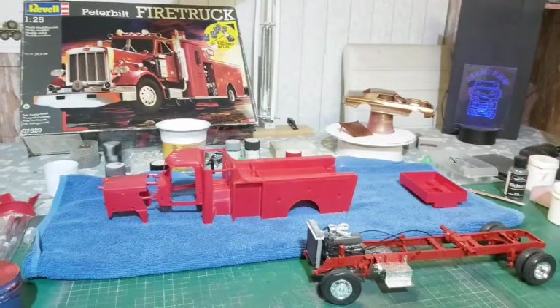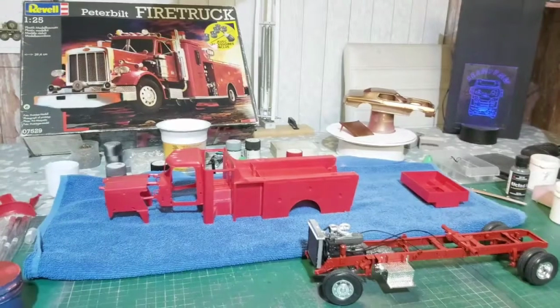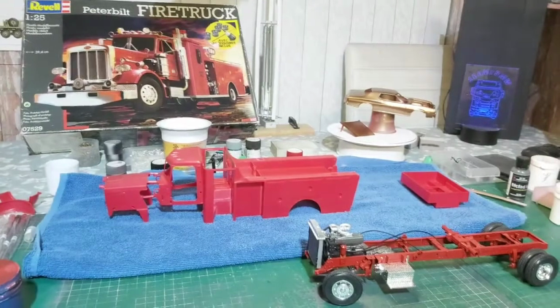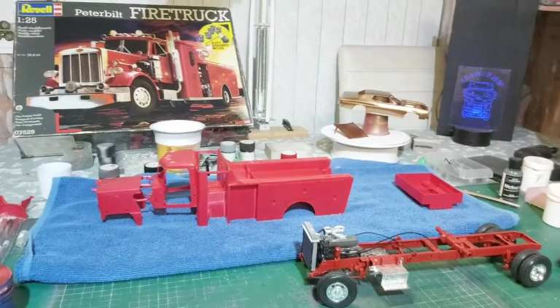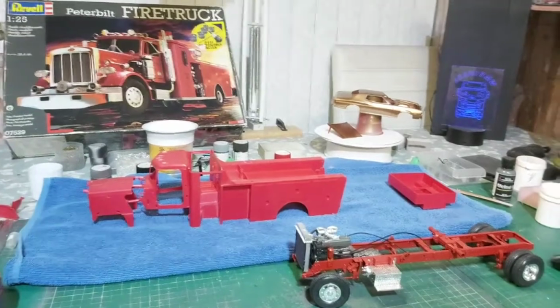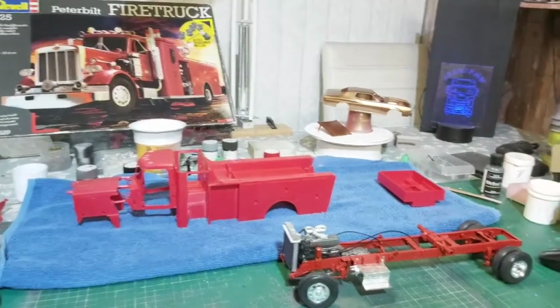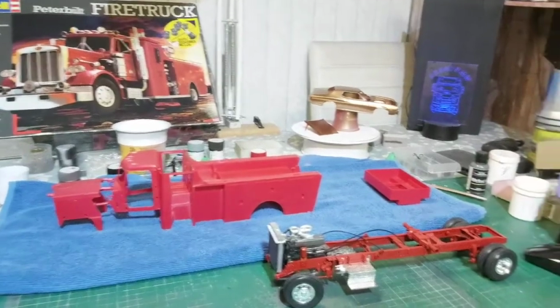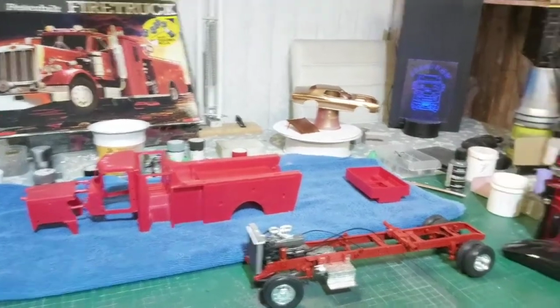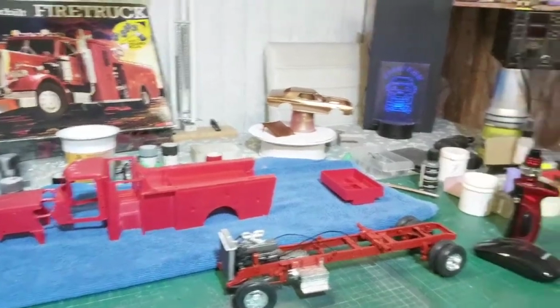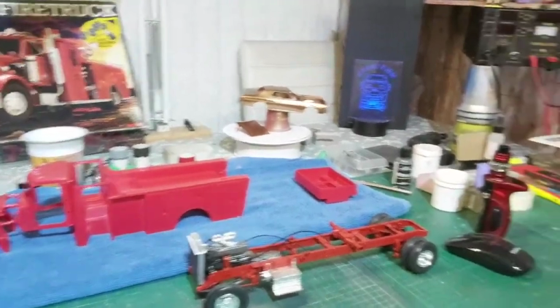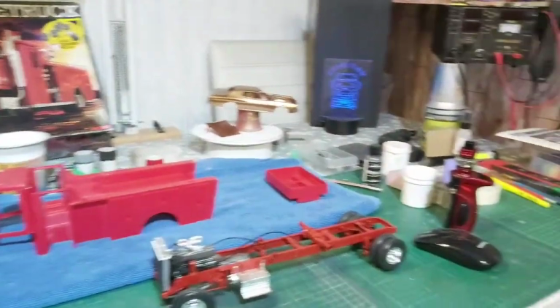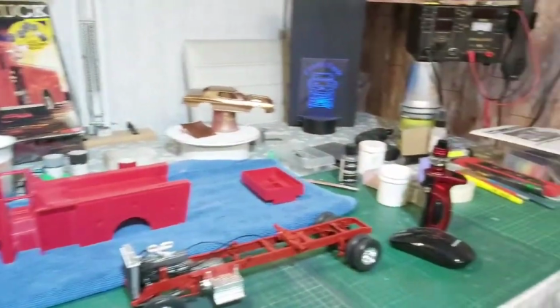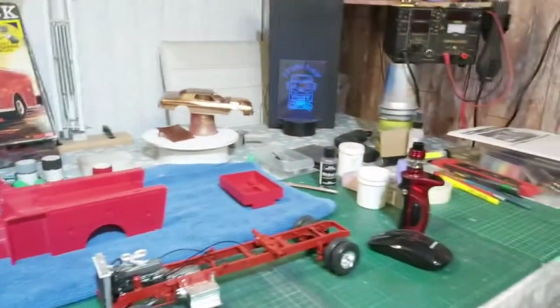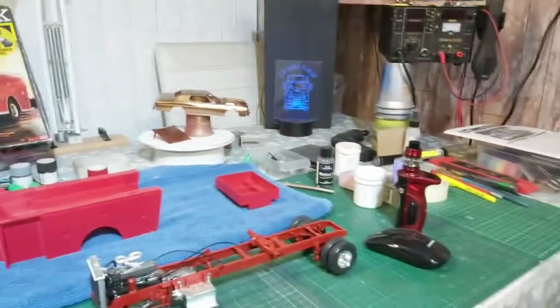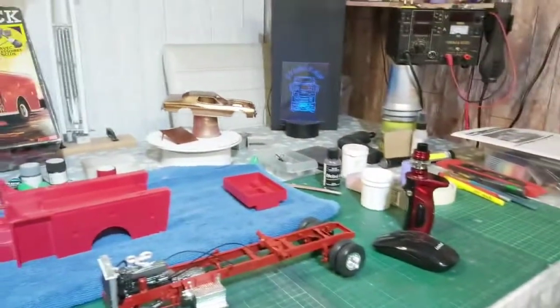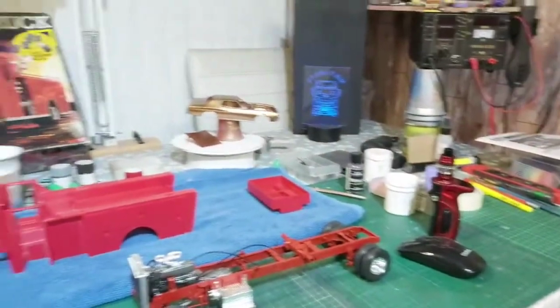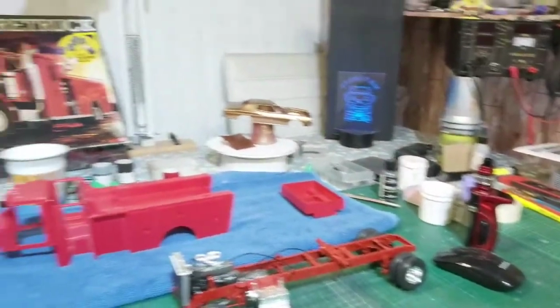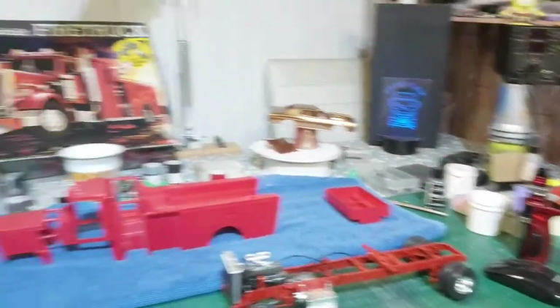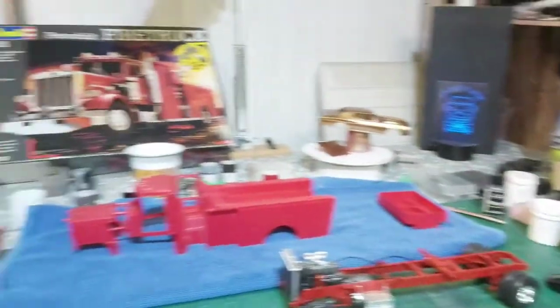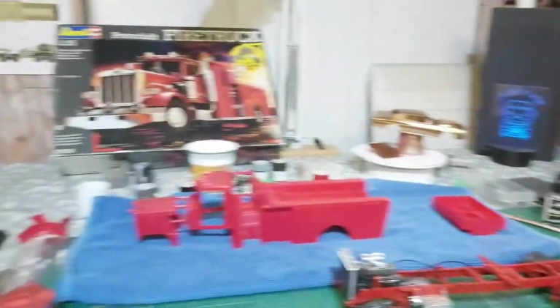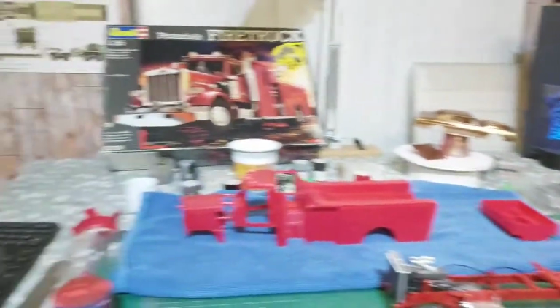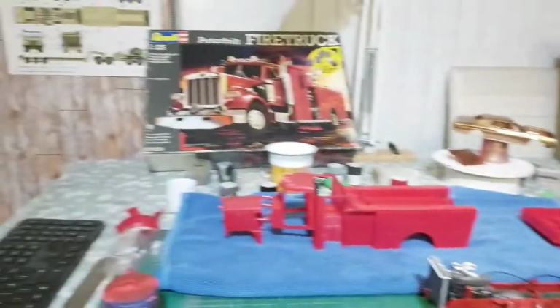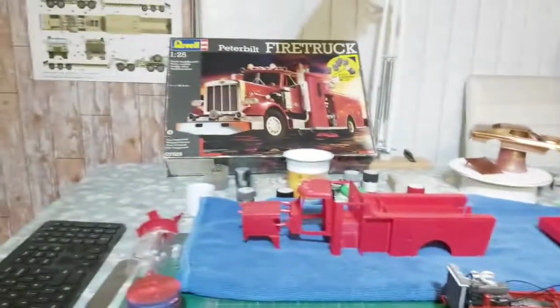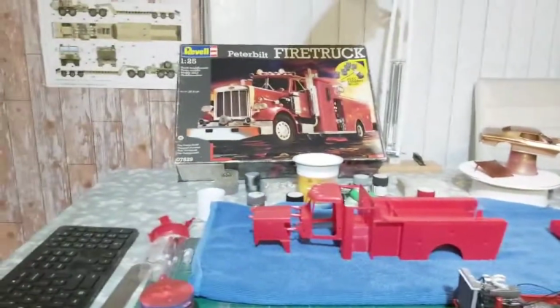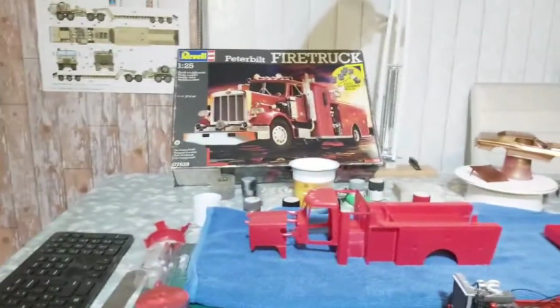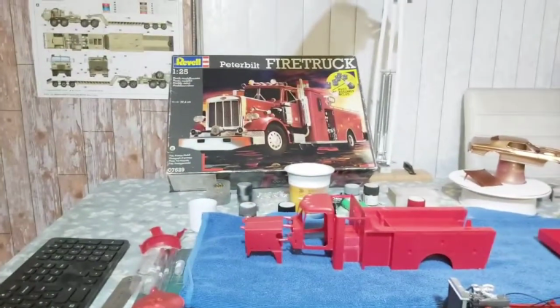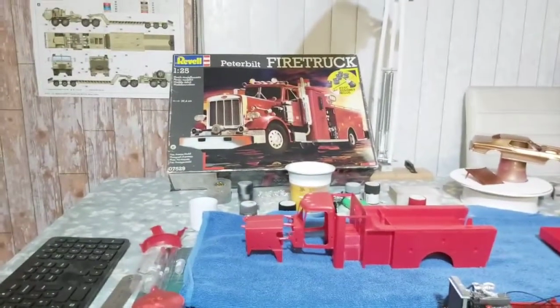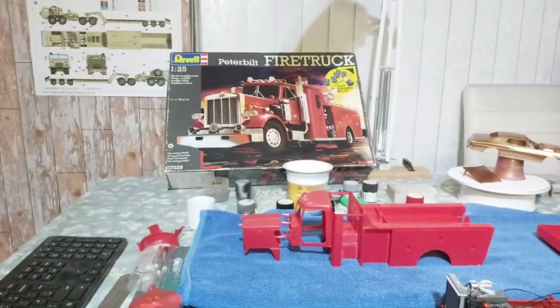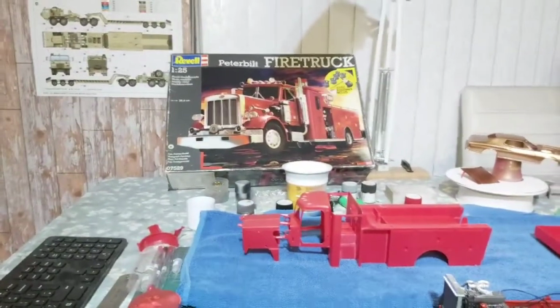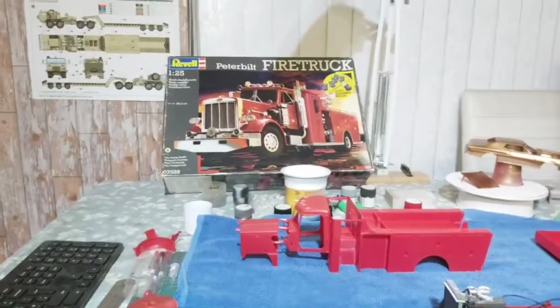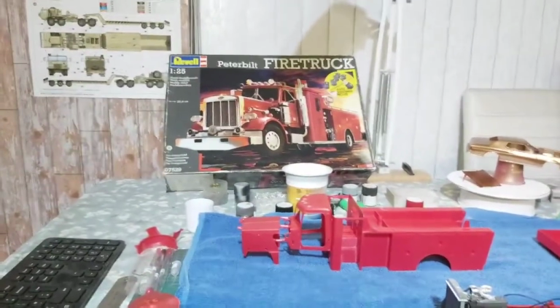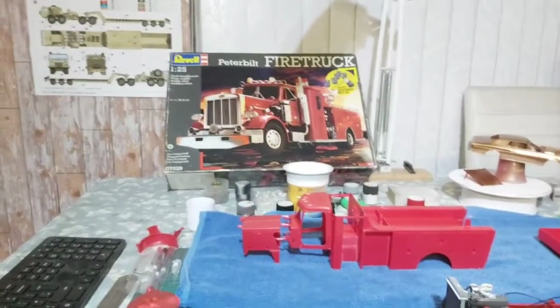Hello Madeleine community, Shami here. Back again with another update on the fire truck Peterbilt.